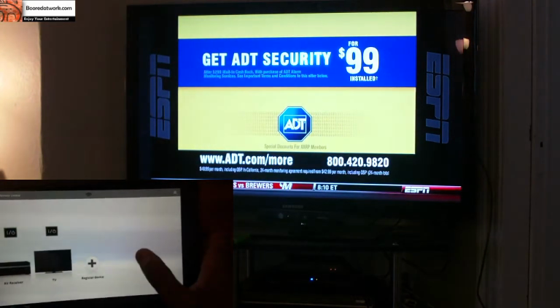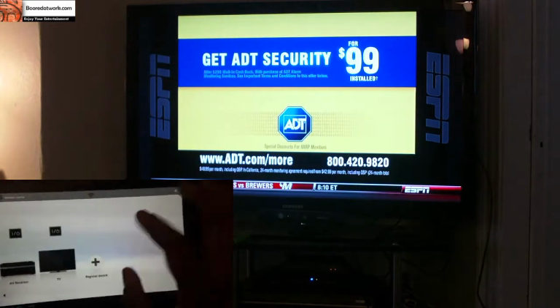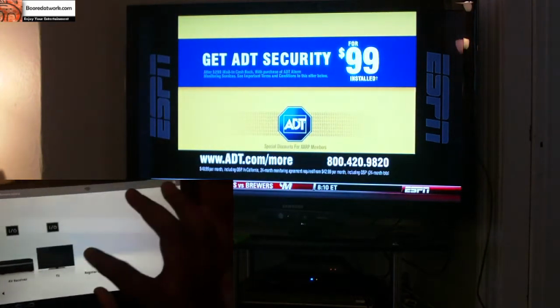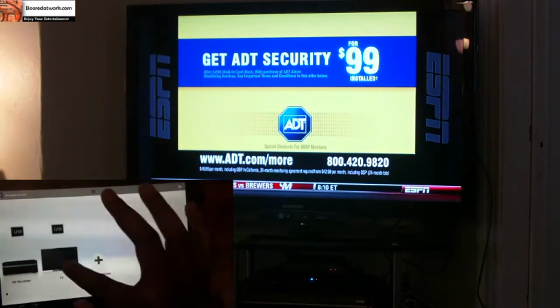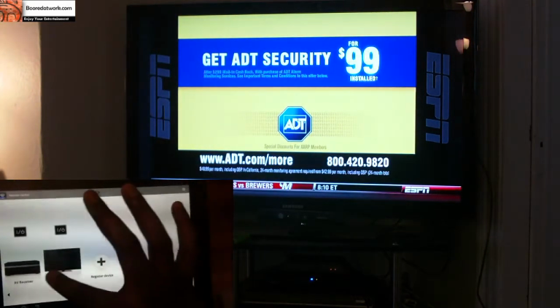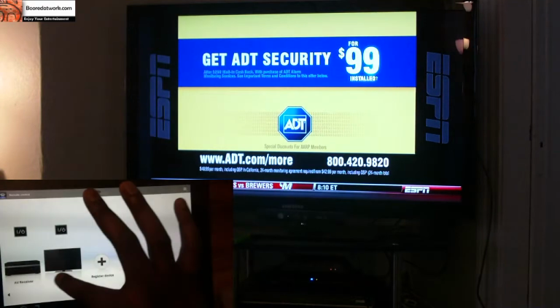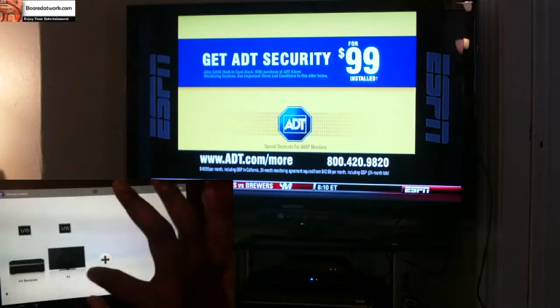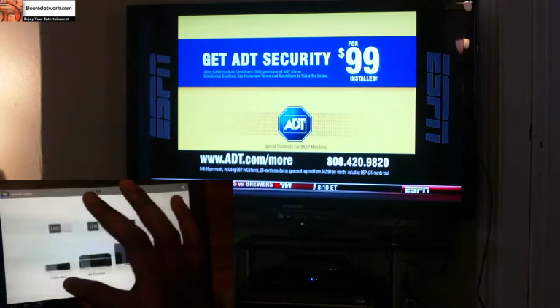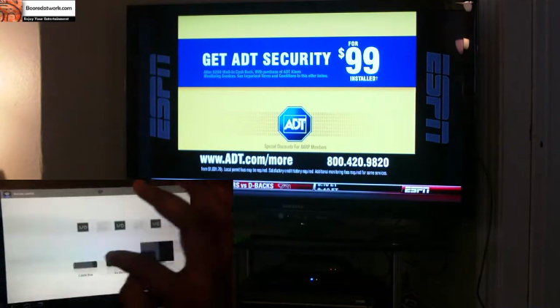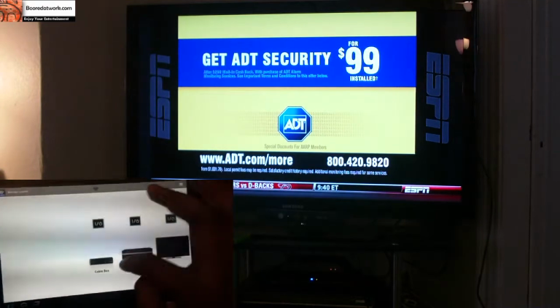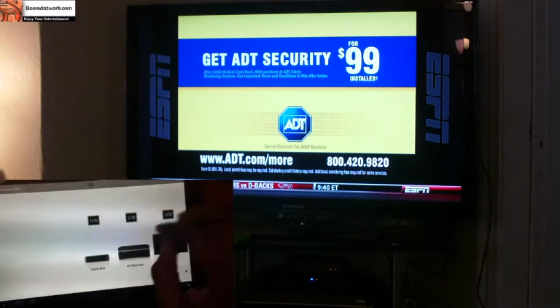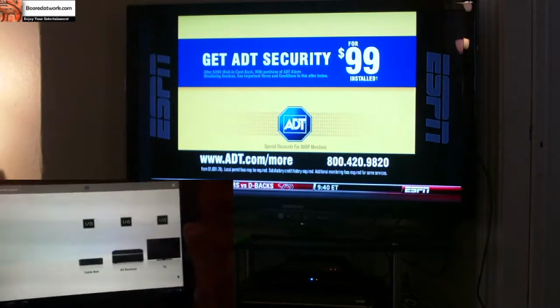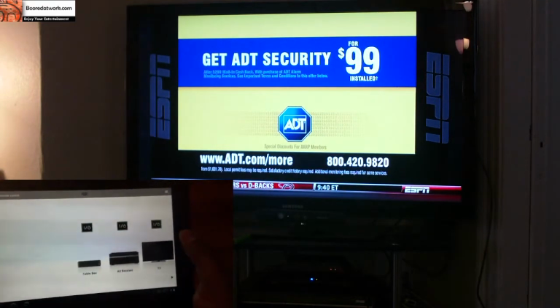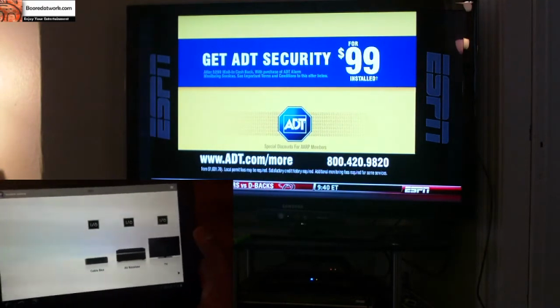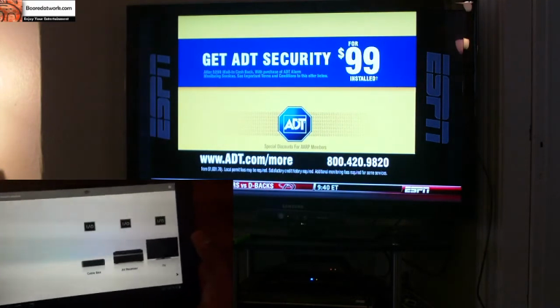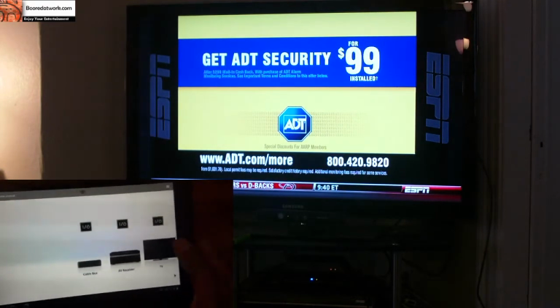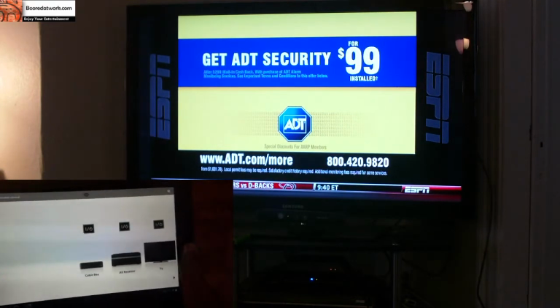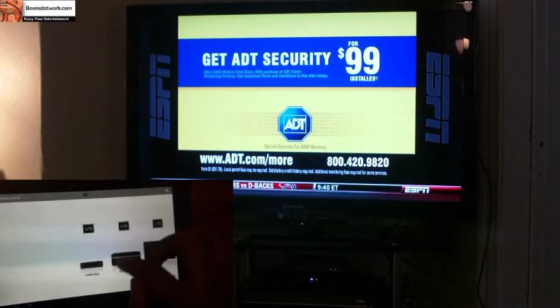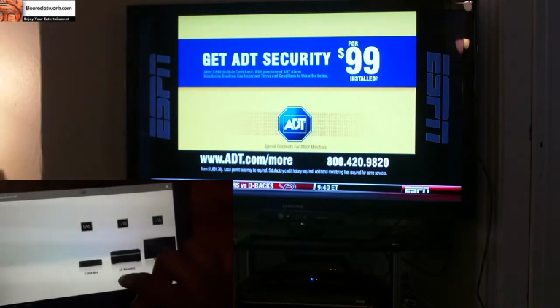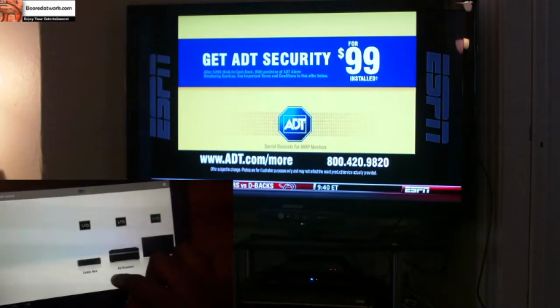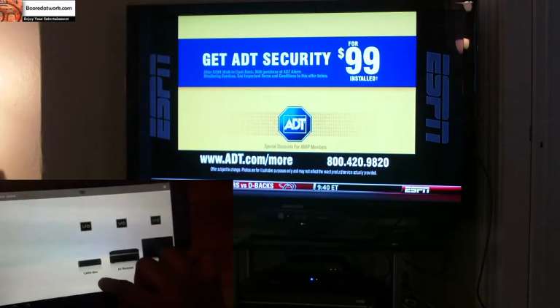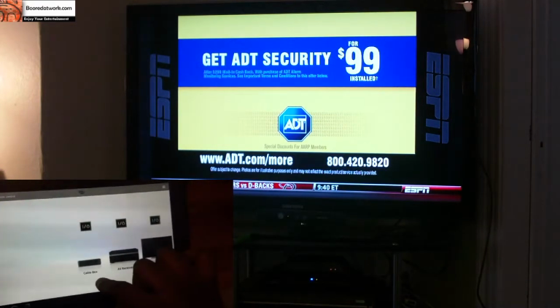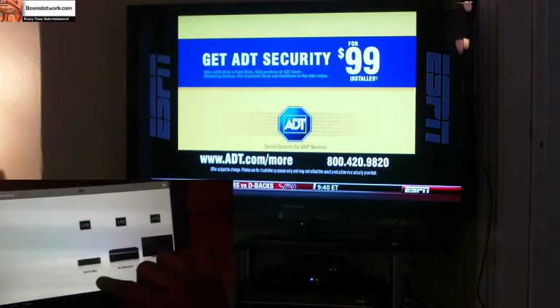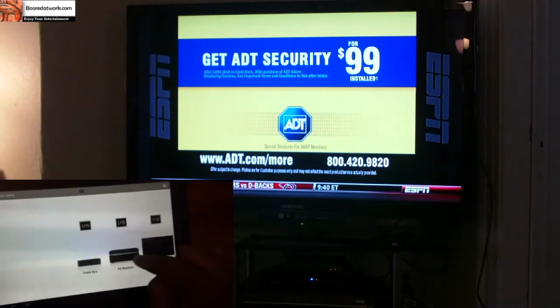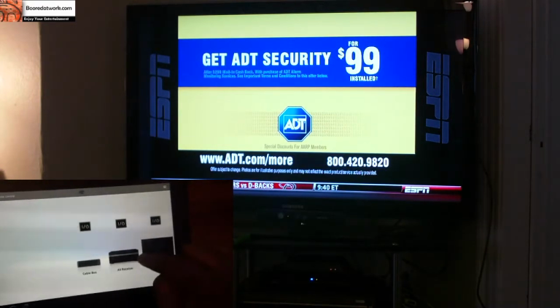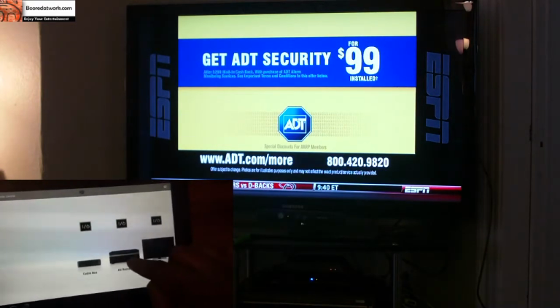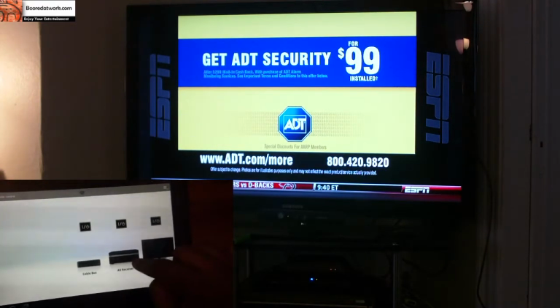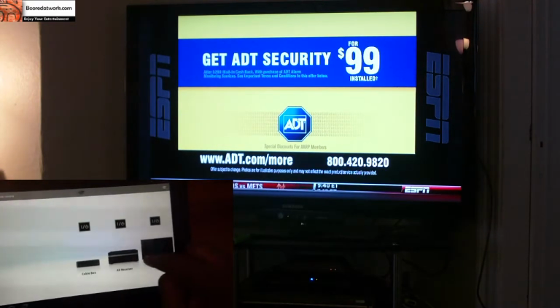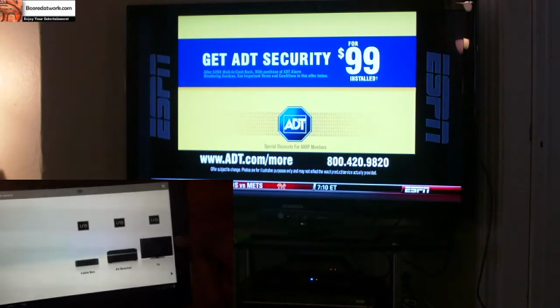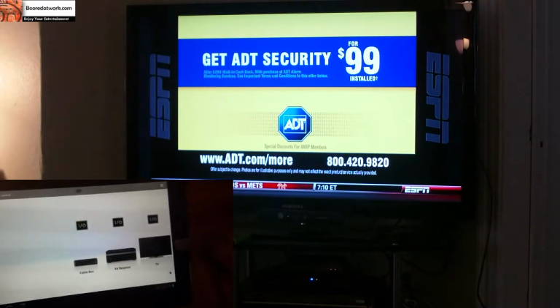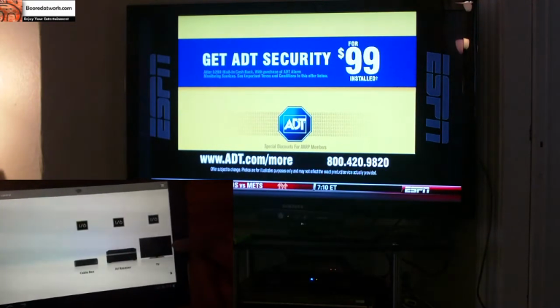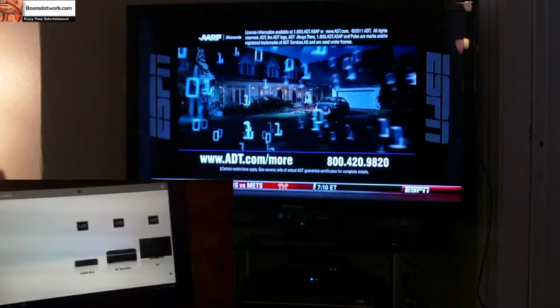So I do have my TV here. These are all the devices I have: I have my cable box, I have my receiver, and I have my TV.